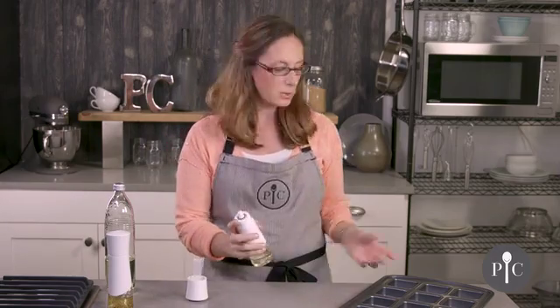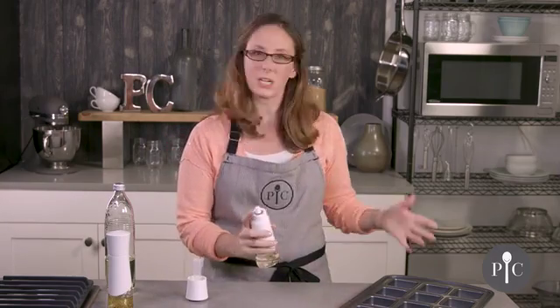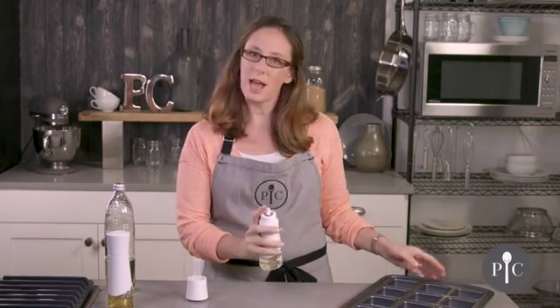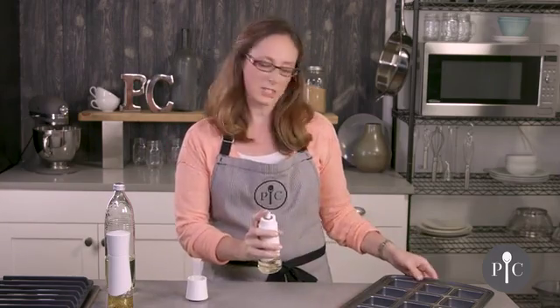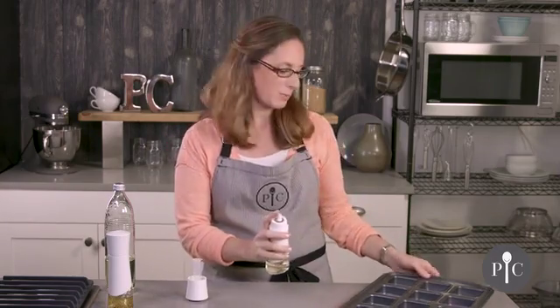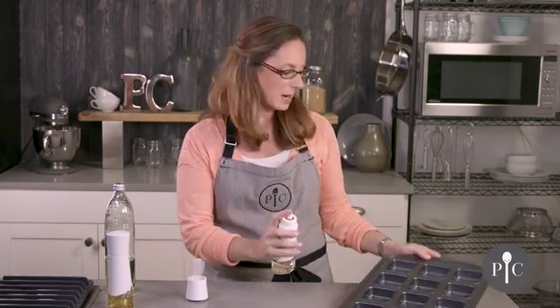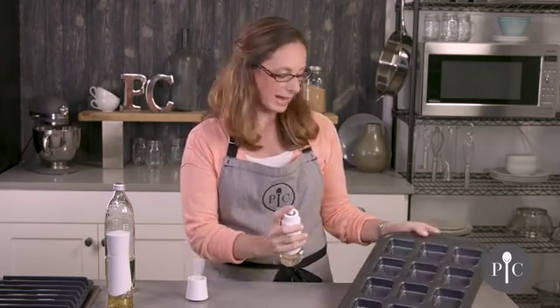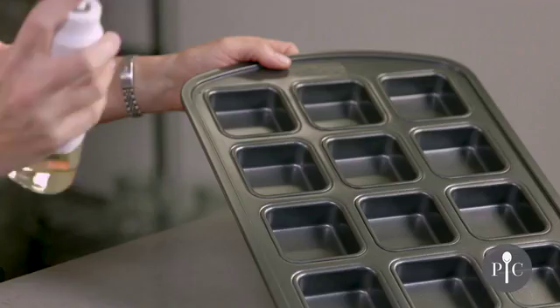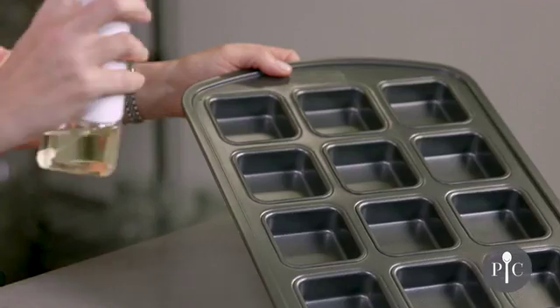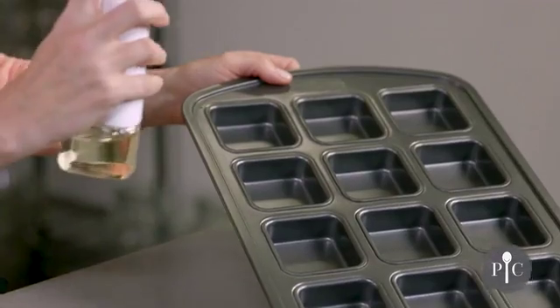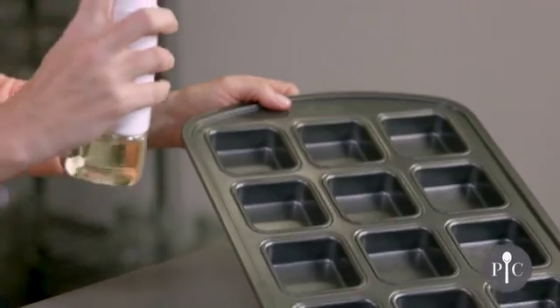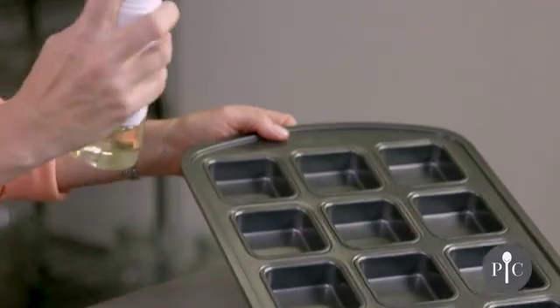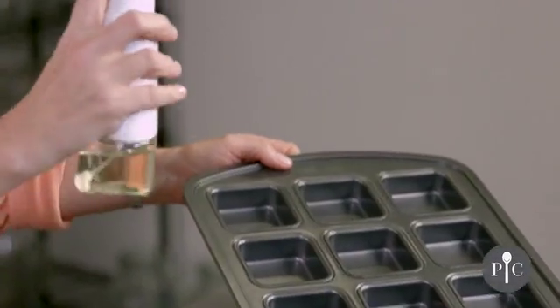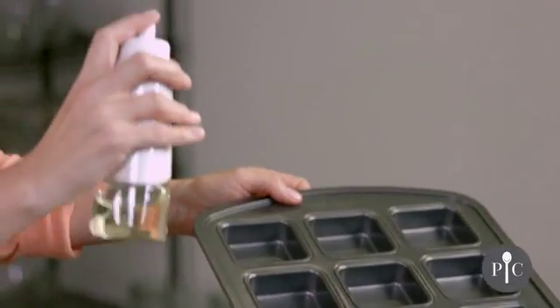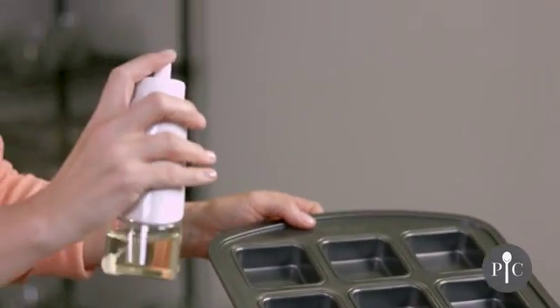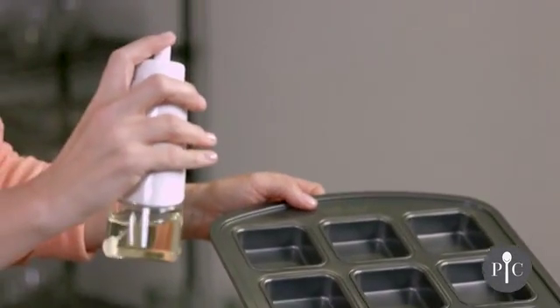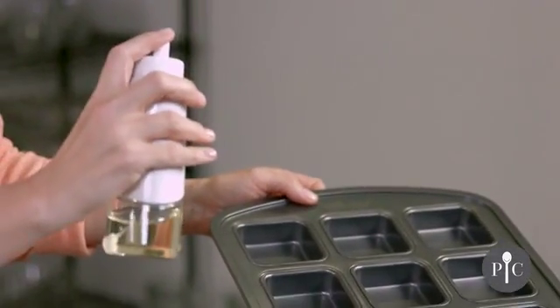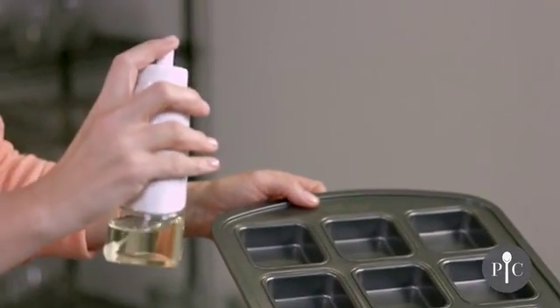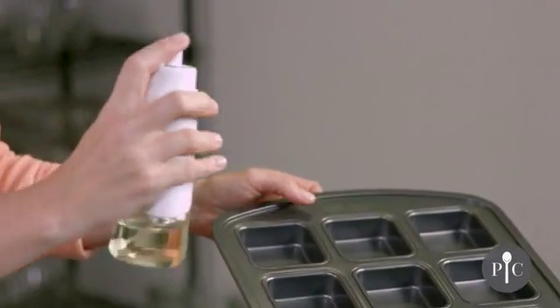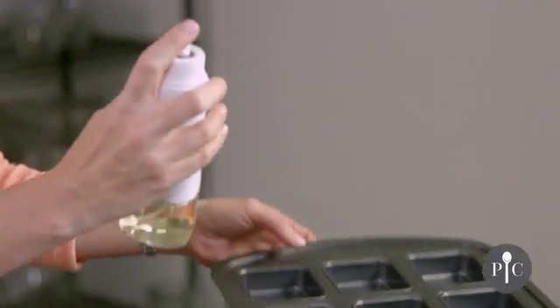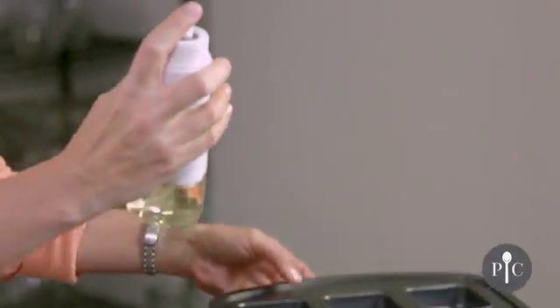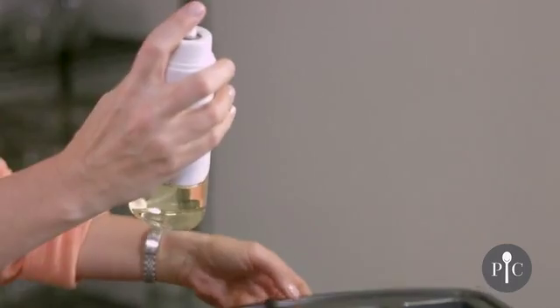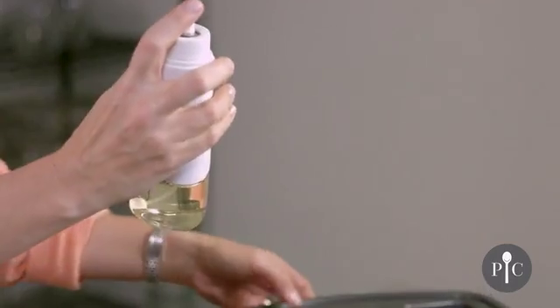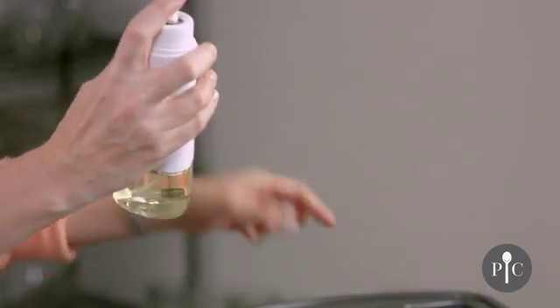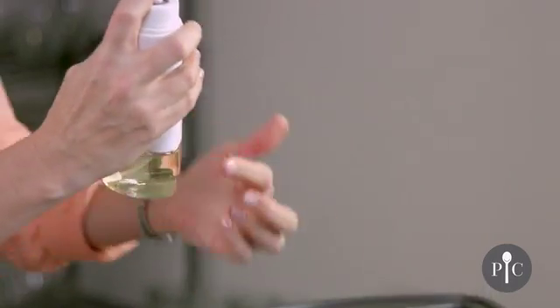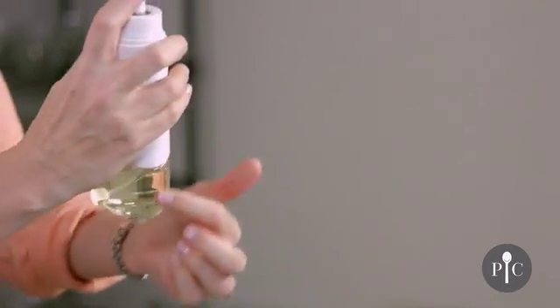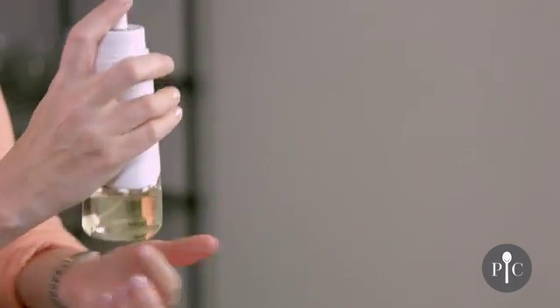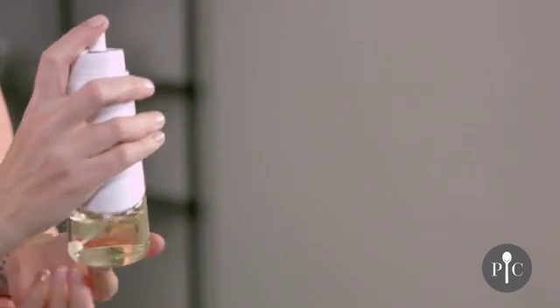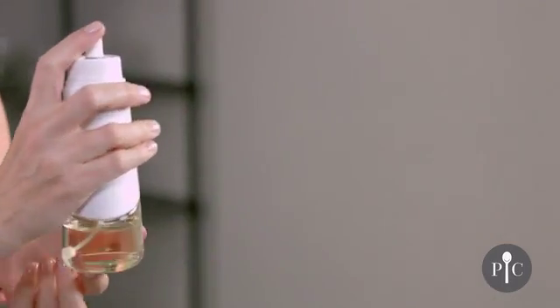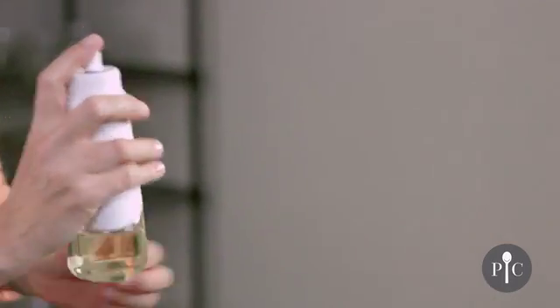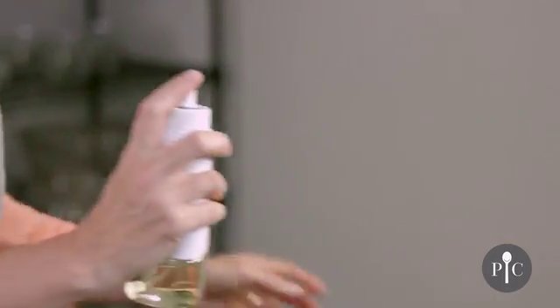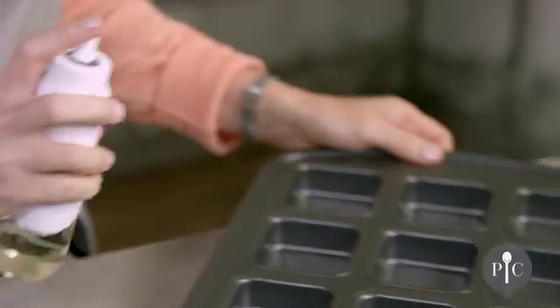We're going to go ahead and just spray our pan. You want the bottle to be at a 45-degree angle, and that's going to ensure that the tube stays within the oil.